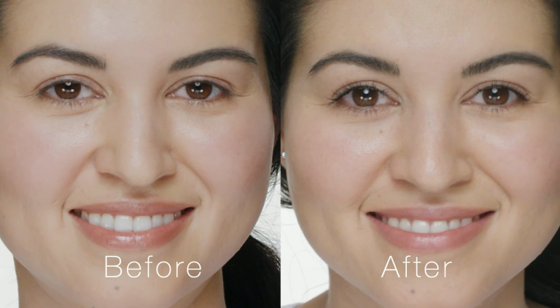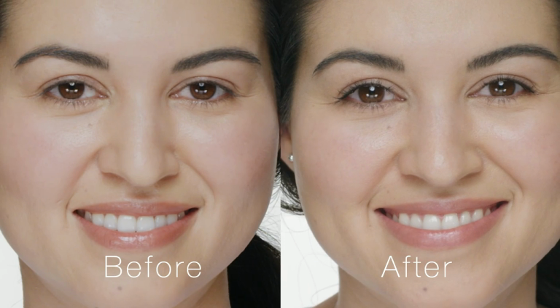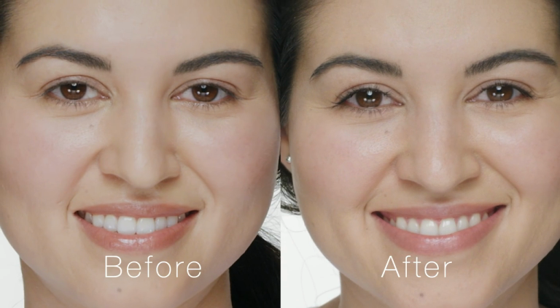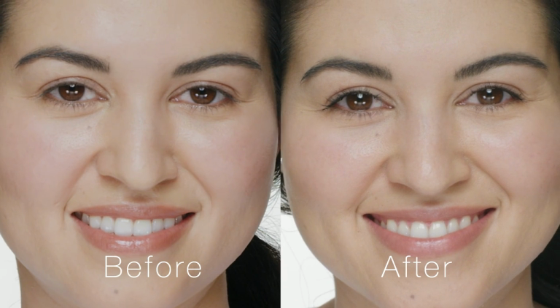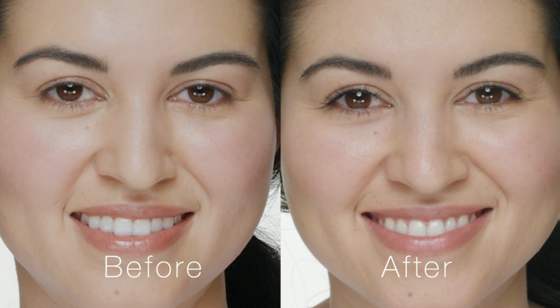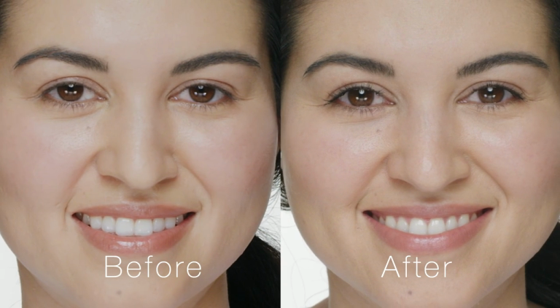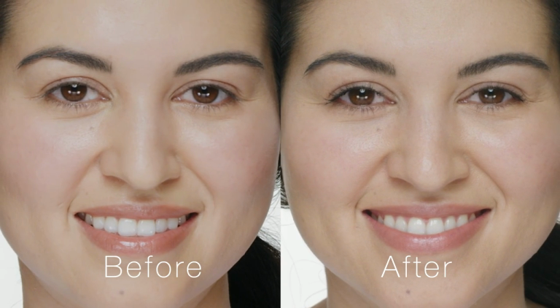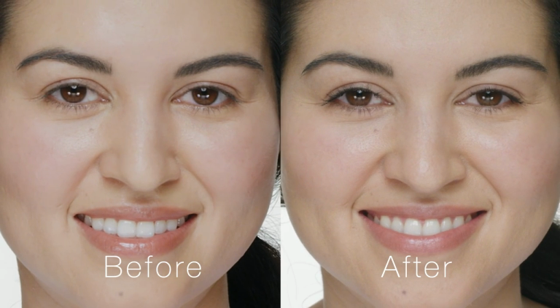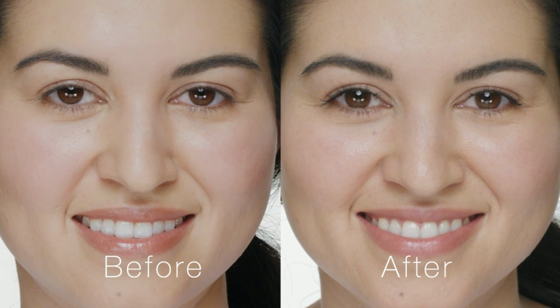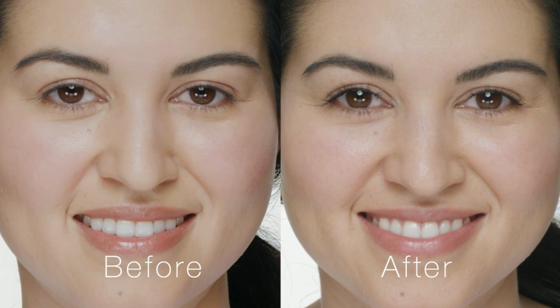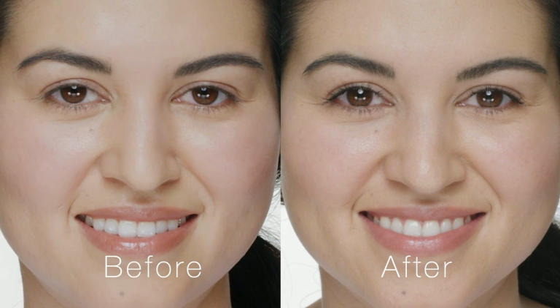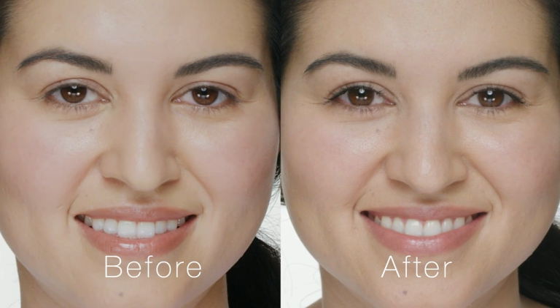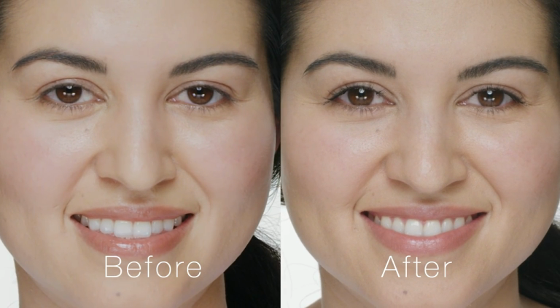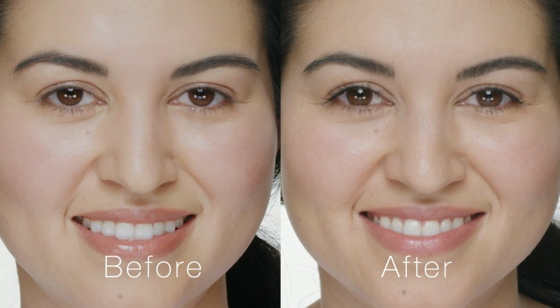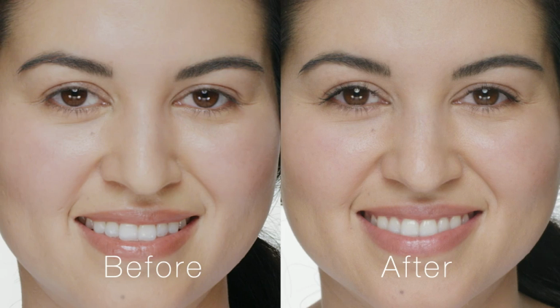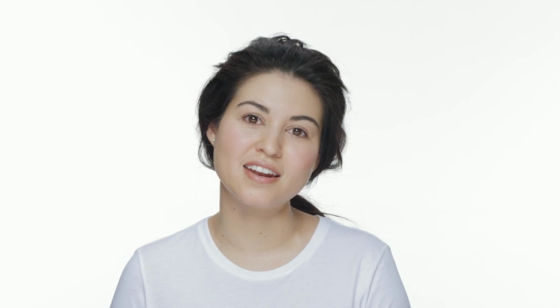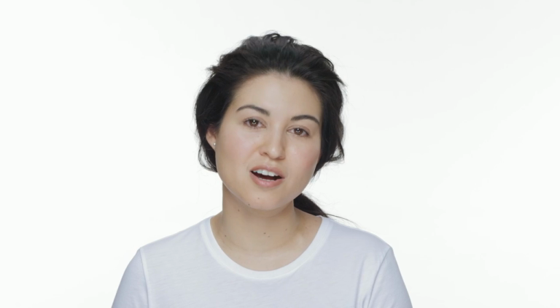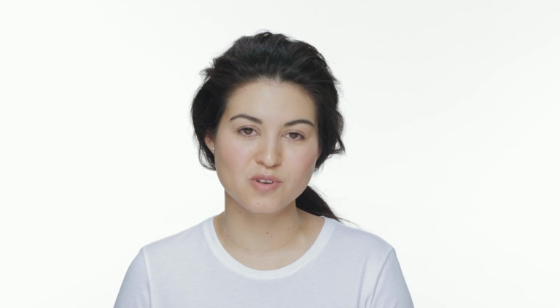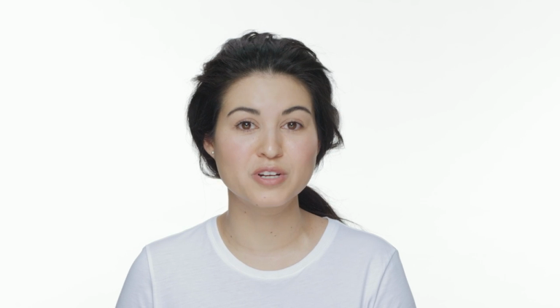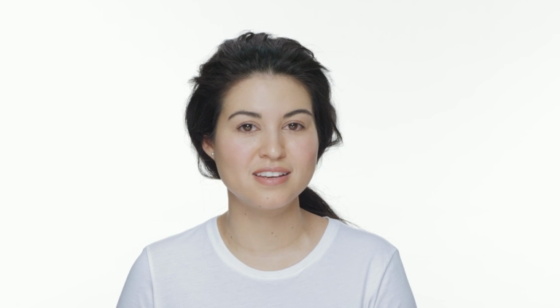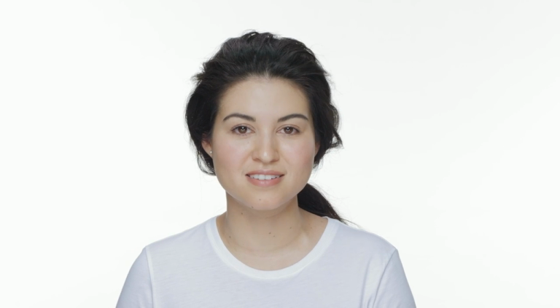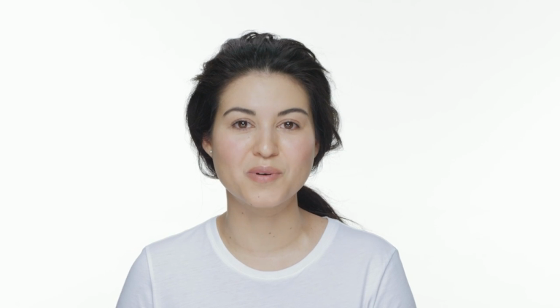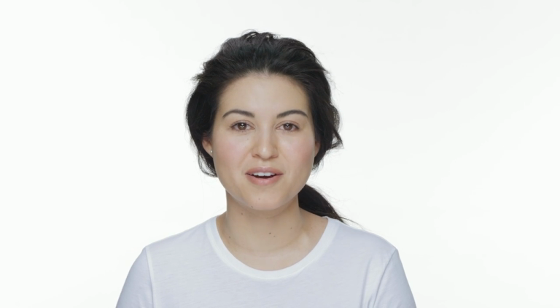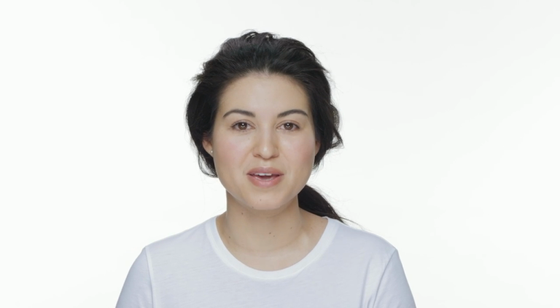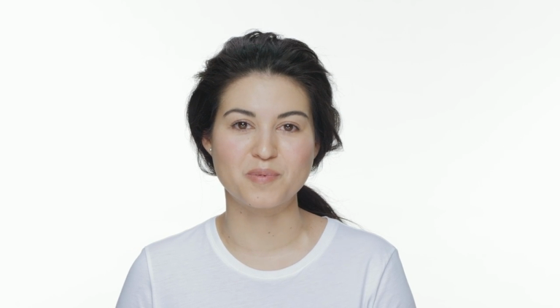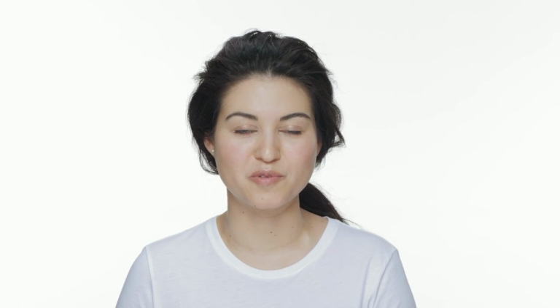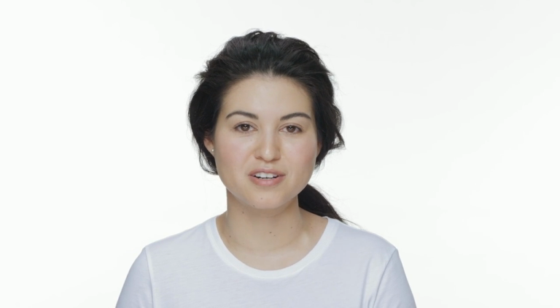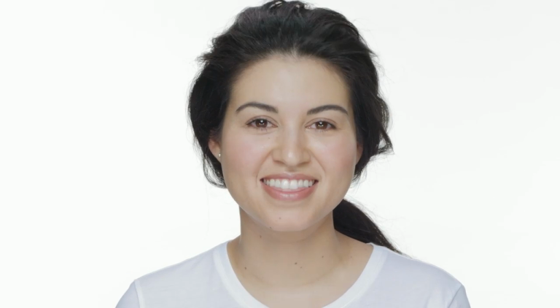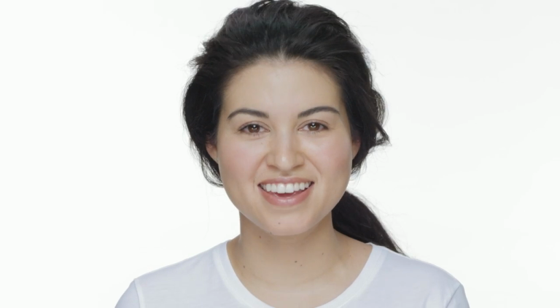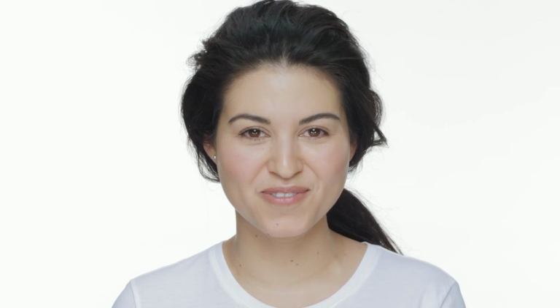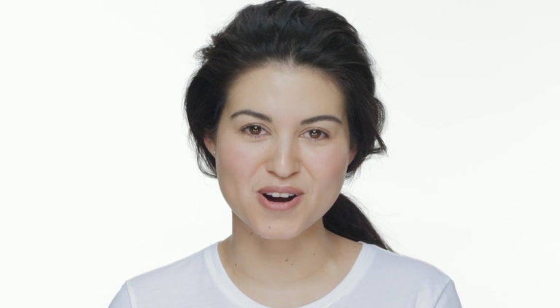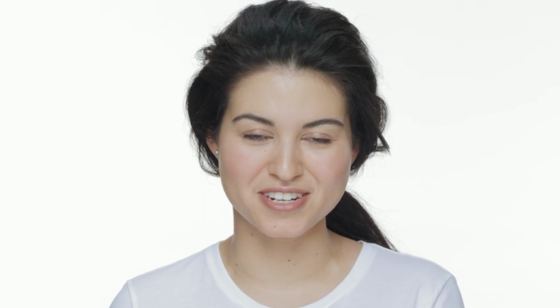And that's why I love Clinique's Lash Power Mascara Long-Wearing Formula. It defines your lashes, it doesn't budge all day, and it comes off really easily without a makeup remover. Thank you for watching.